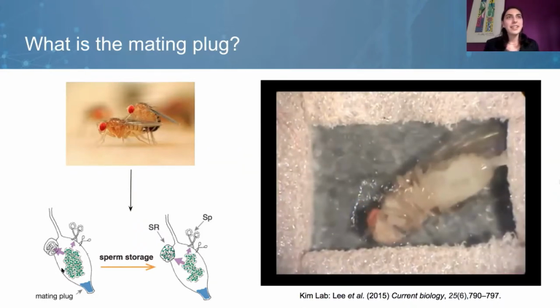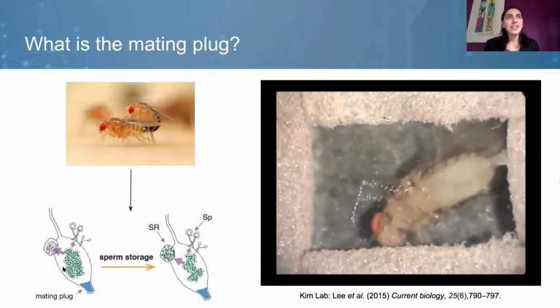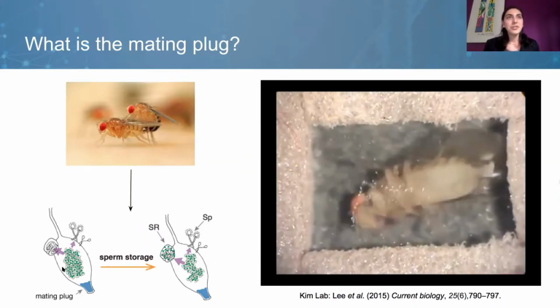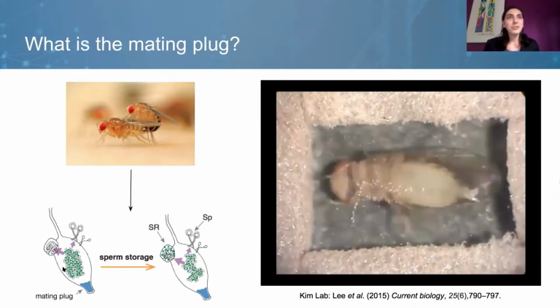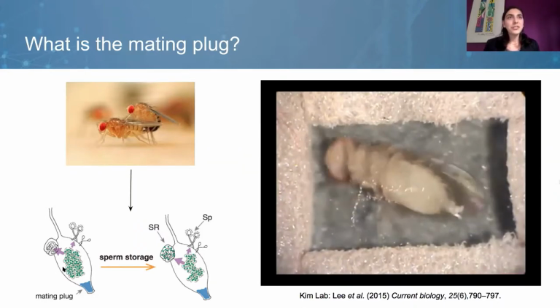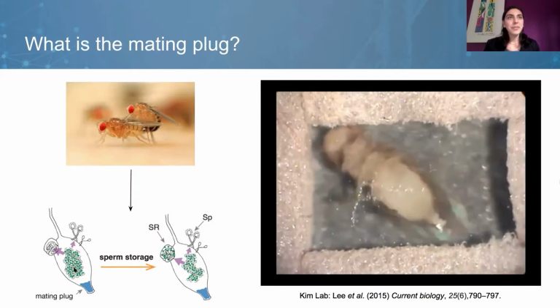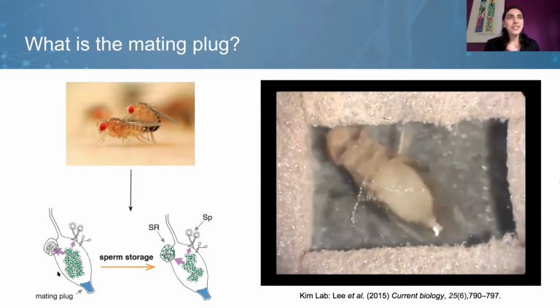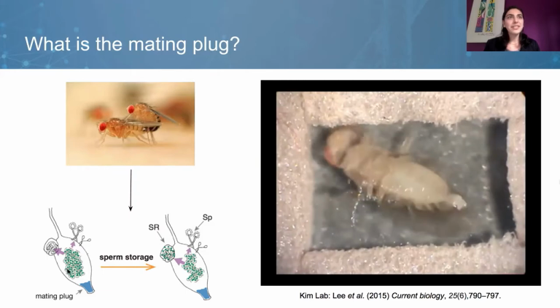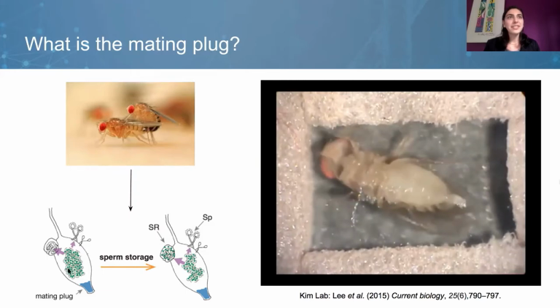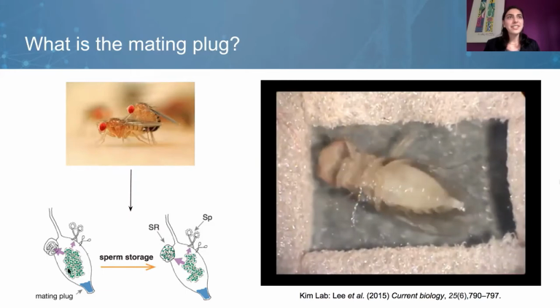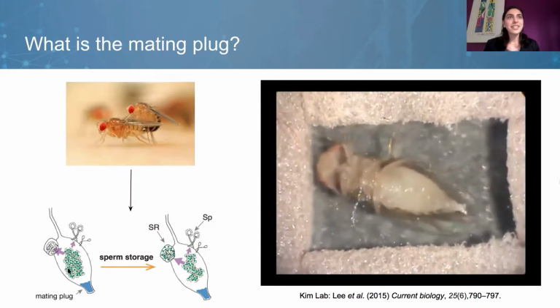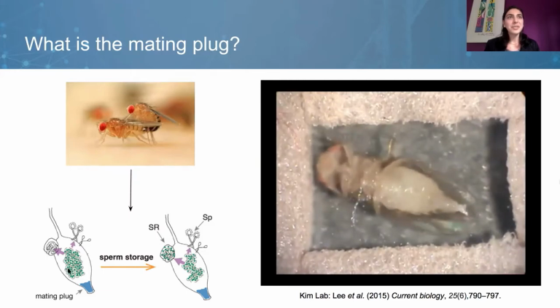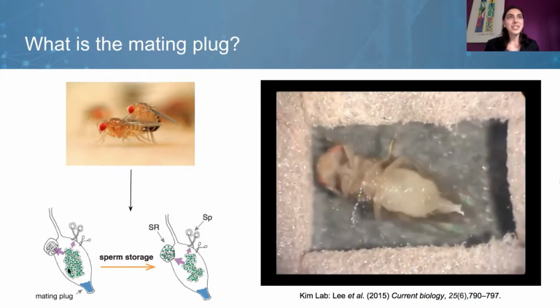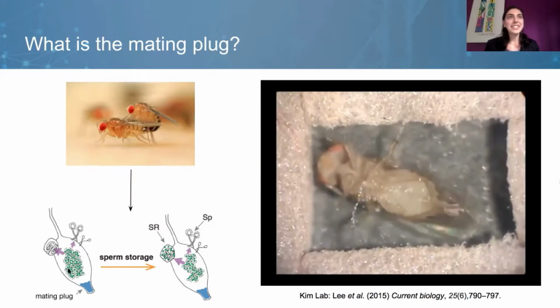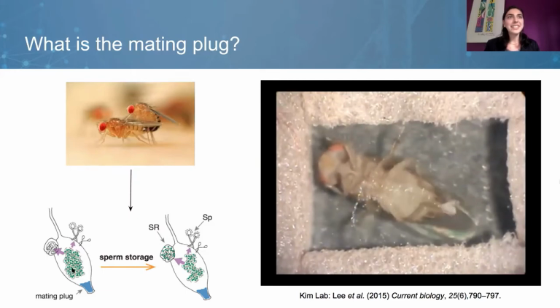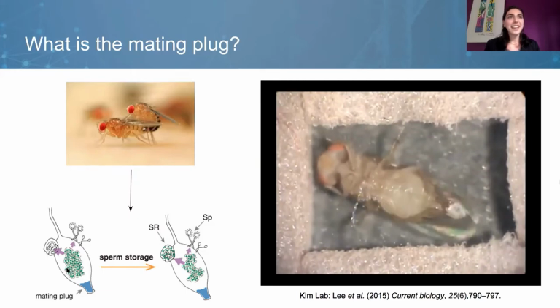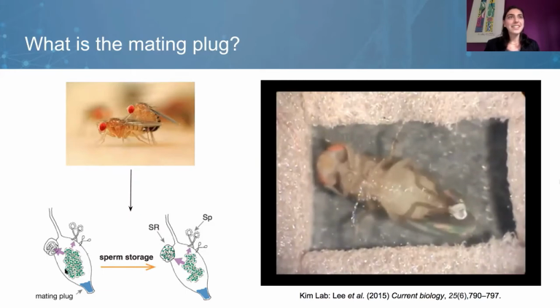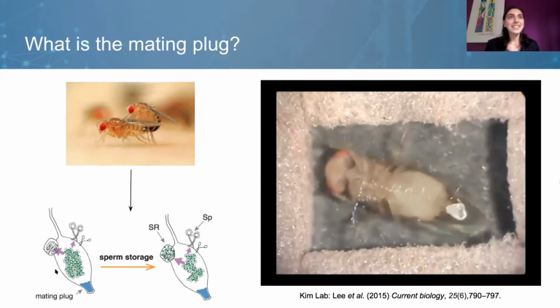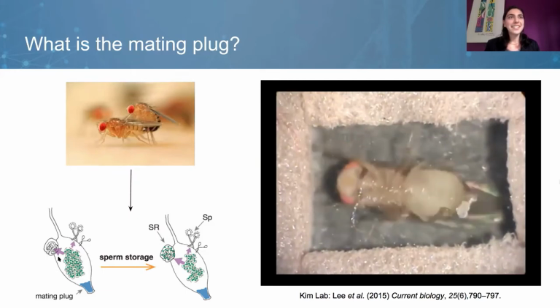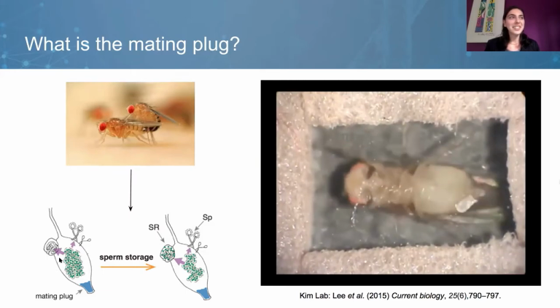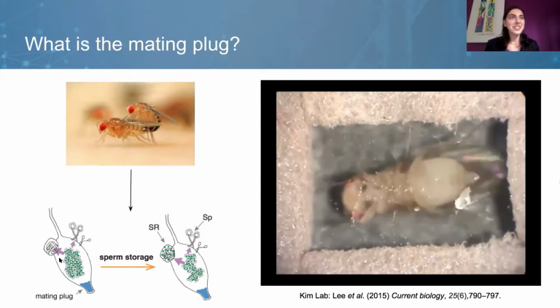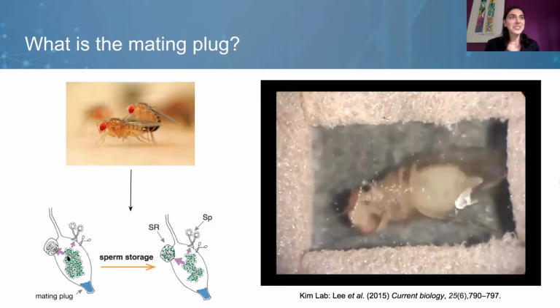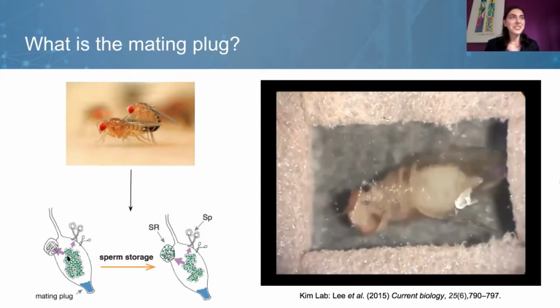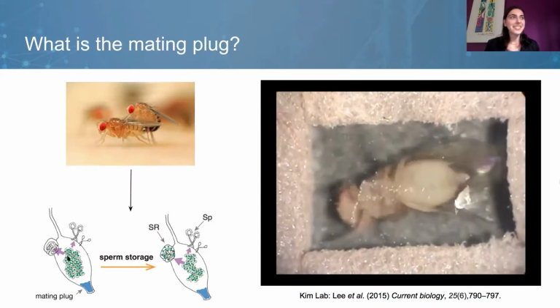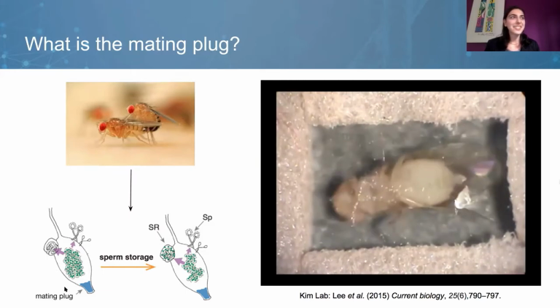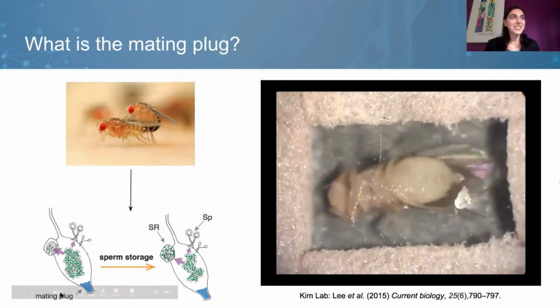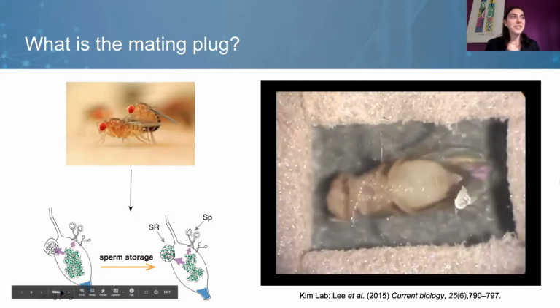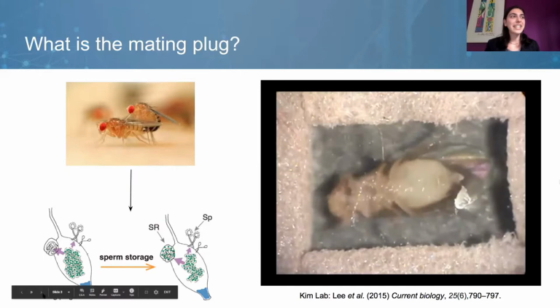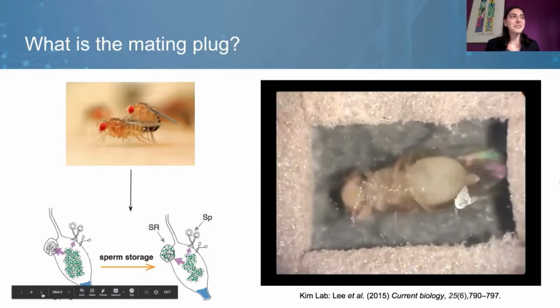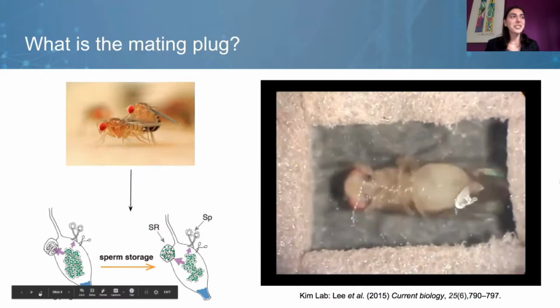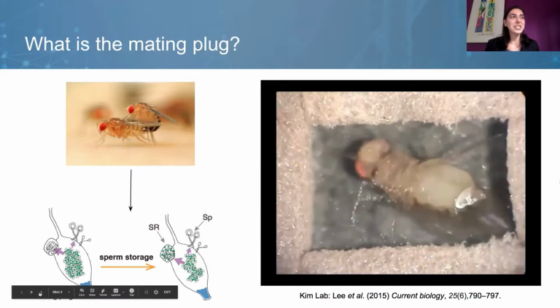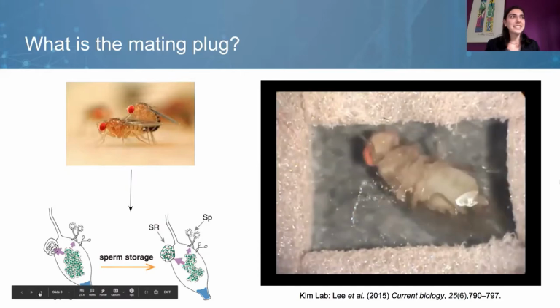If you watch the female, she'll be ejecting — and there she goes. Just so you have an idea of what it looks like.